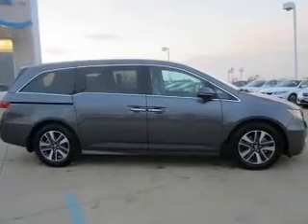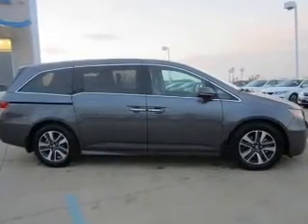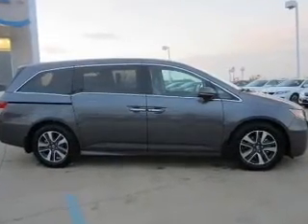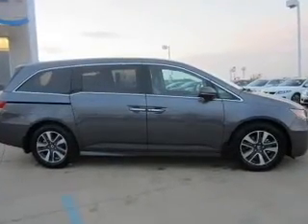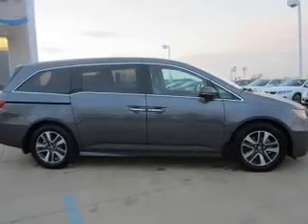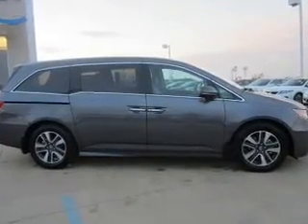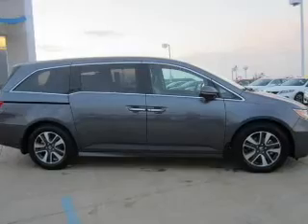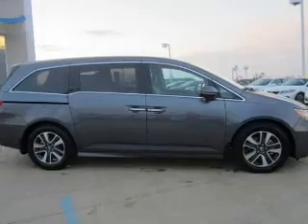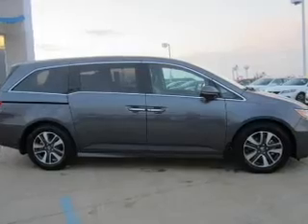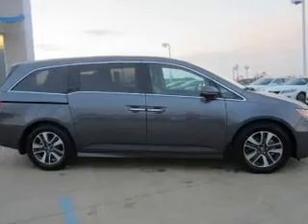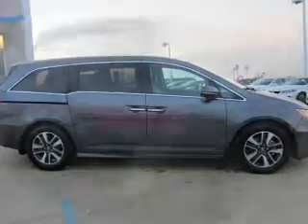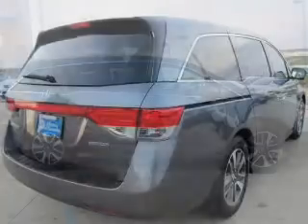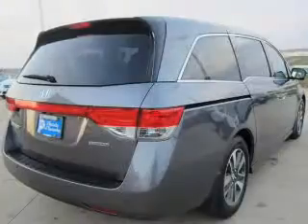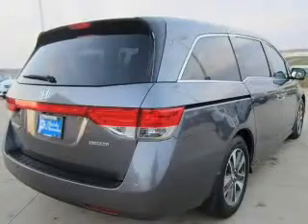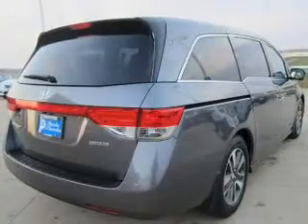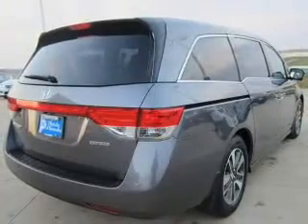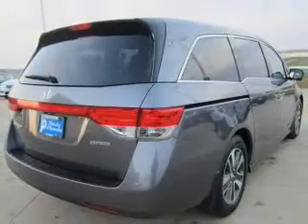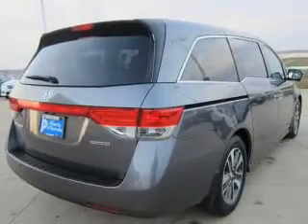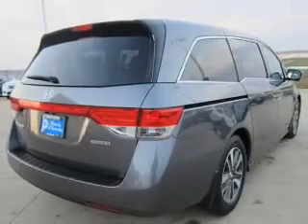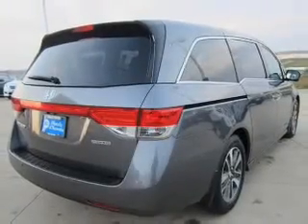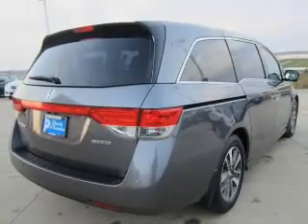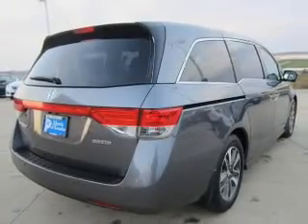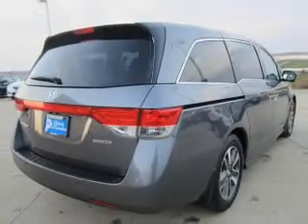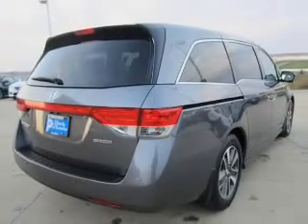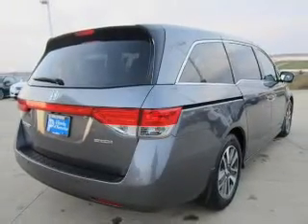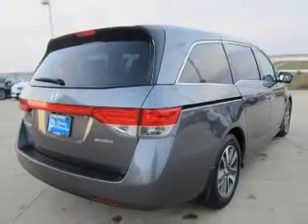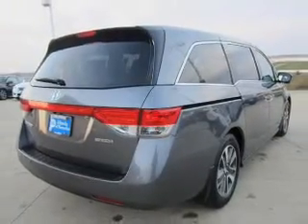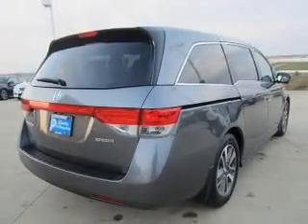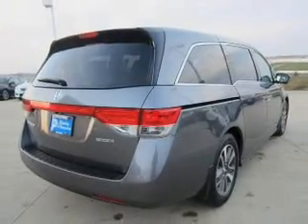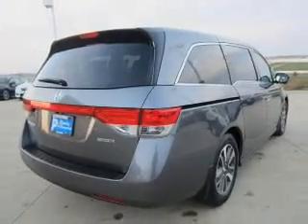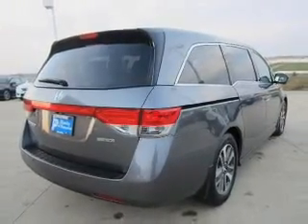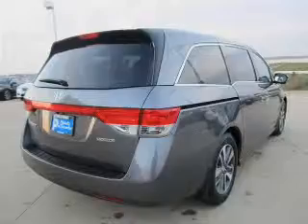Indulge in the comfort of heated seats. Tailor the temperature to your preference and your passengers. Let the outside in with a power sunroof.